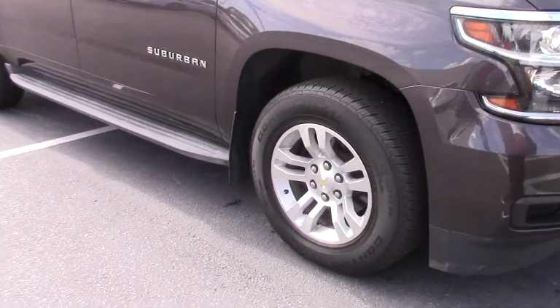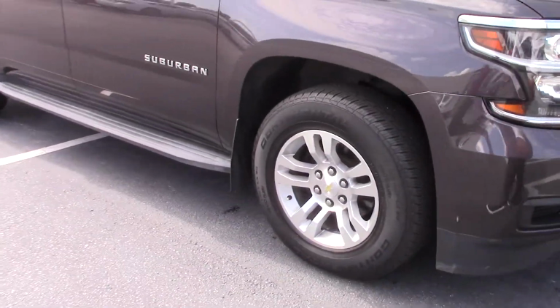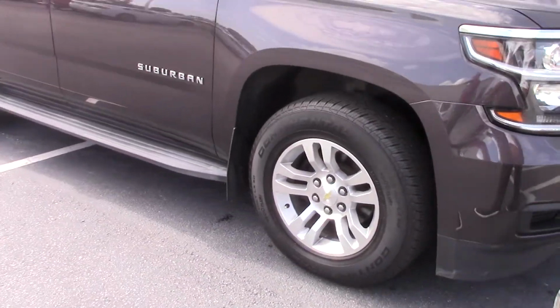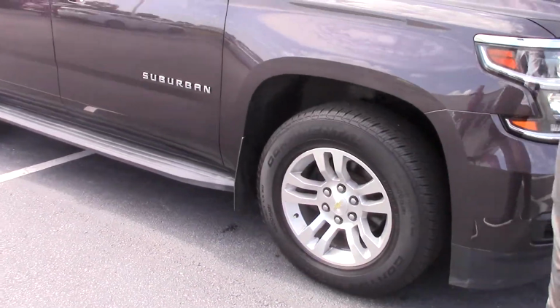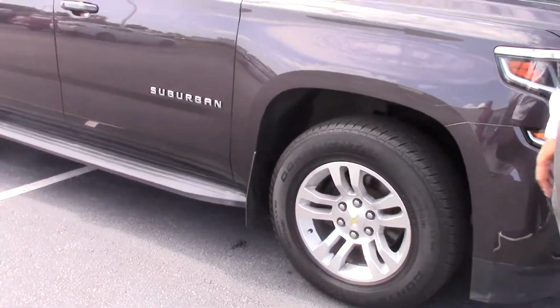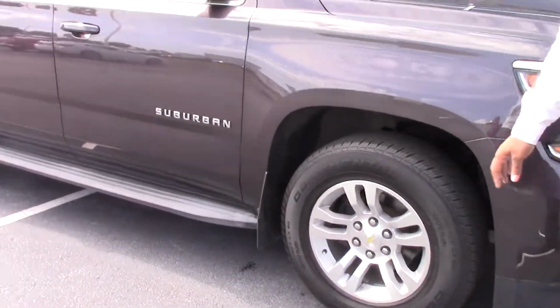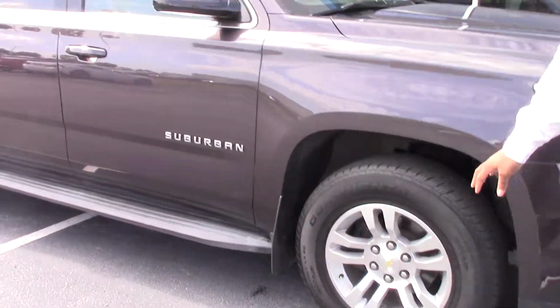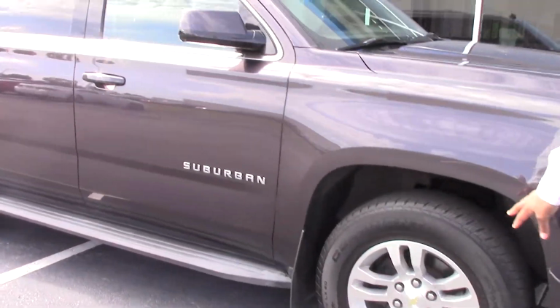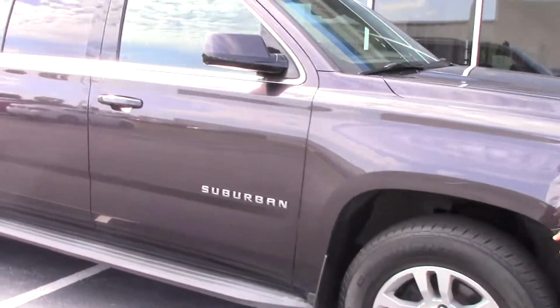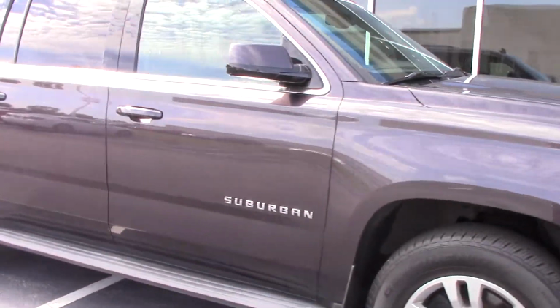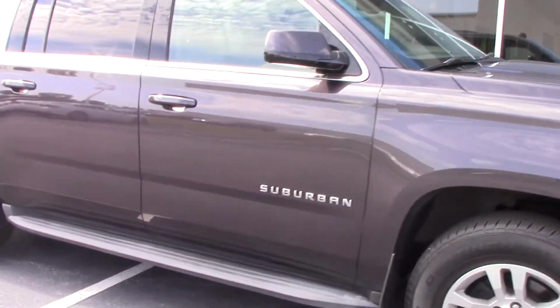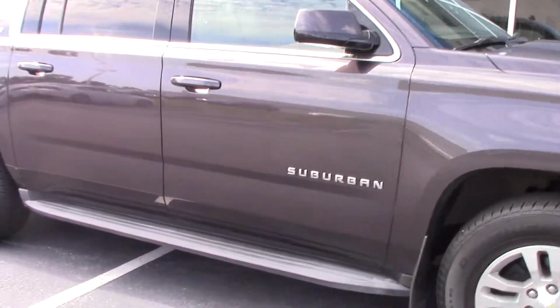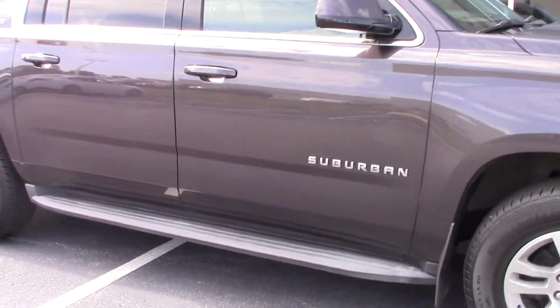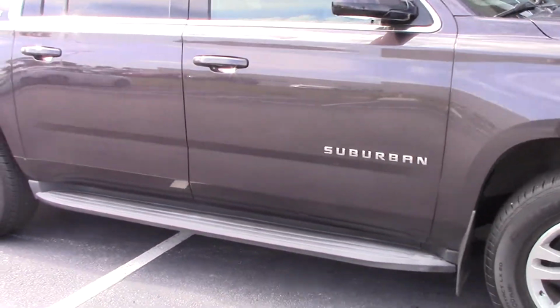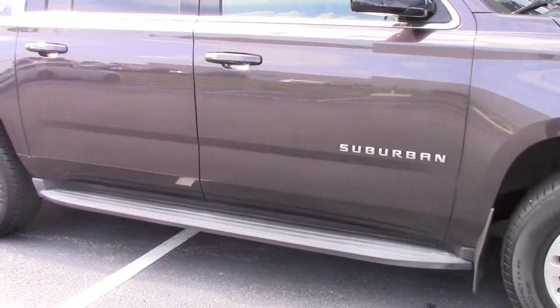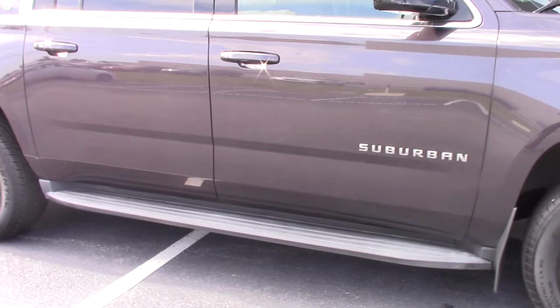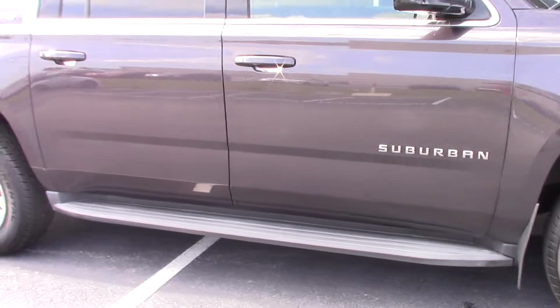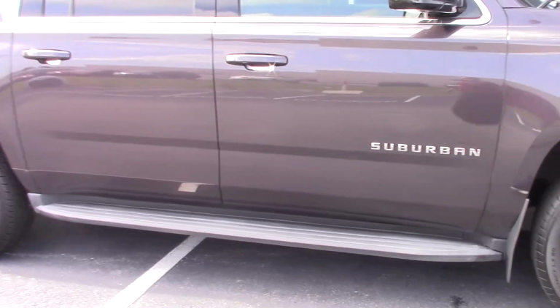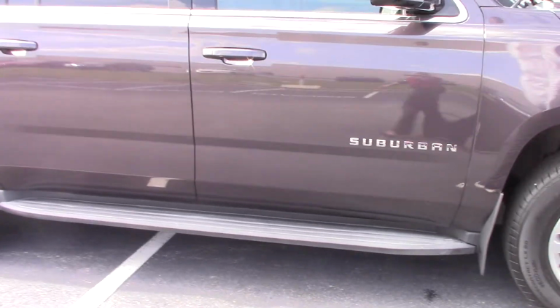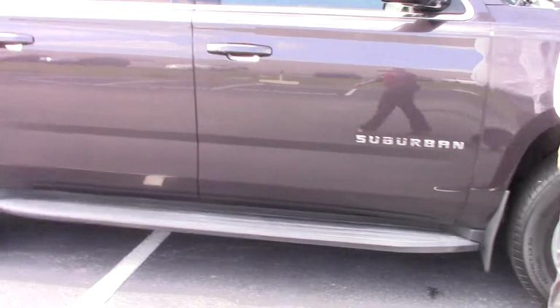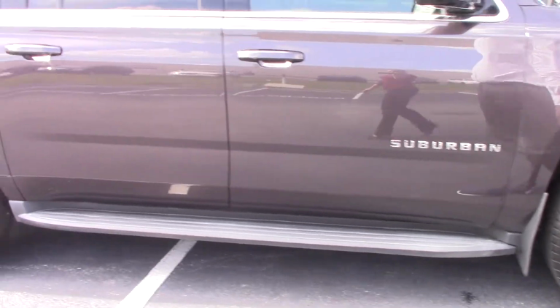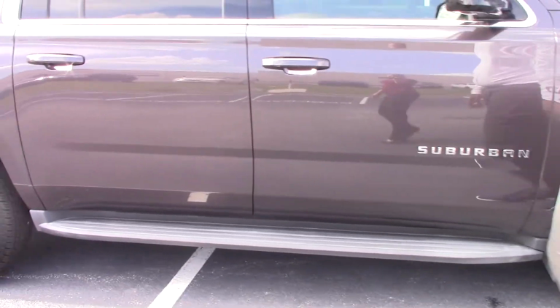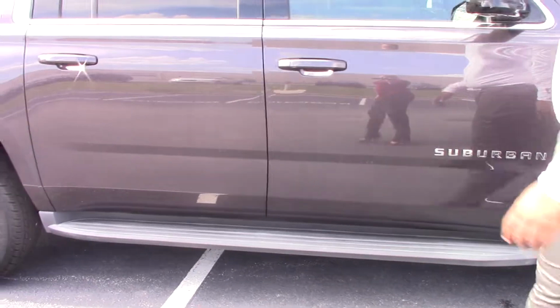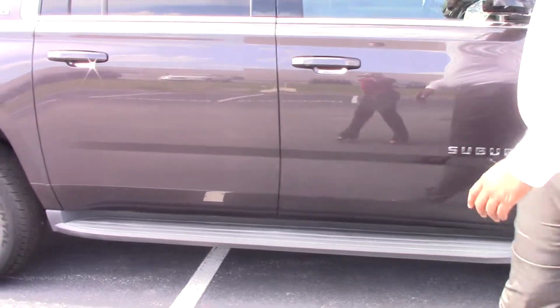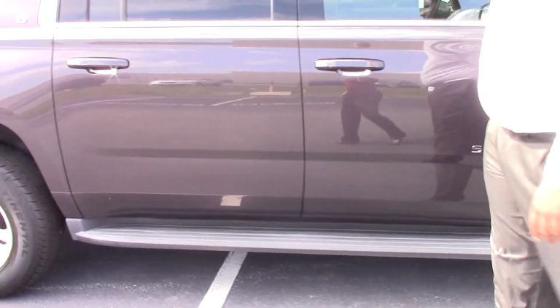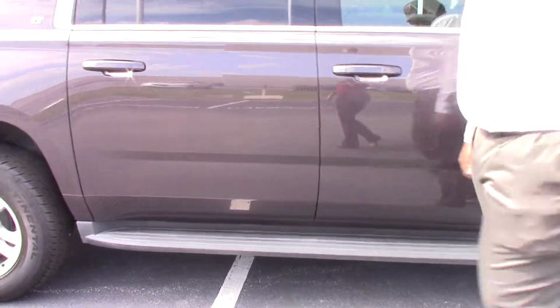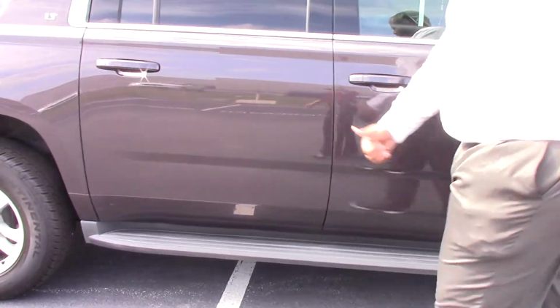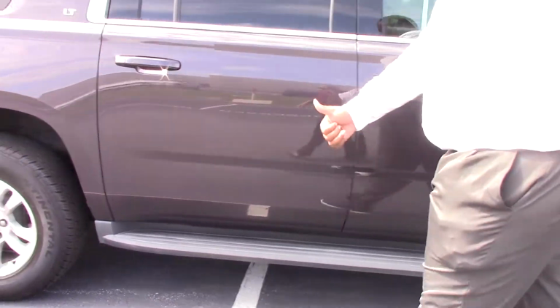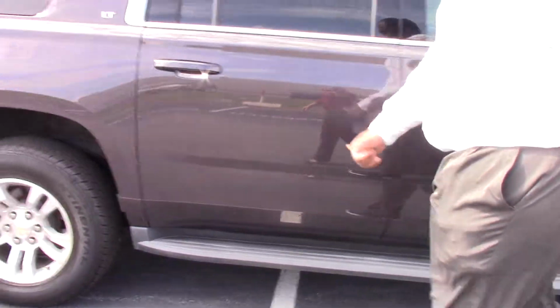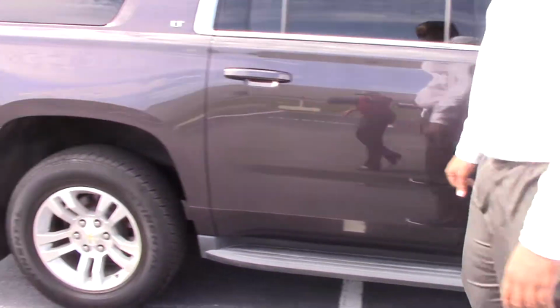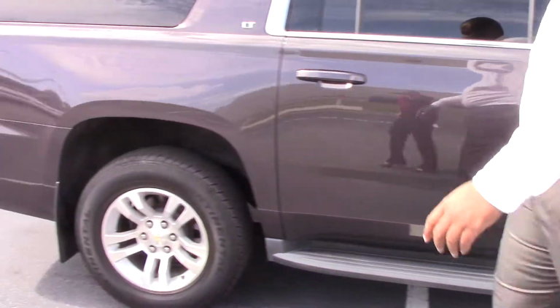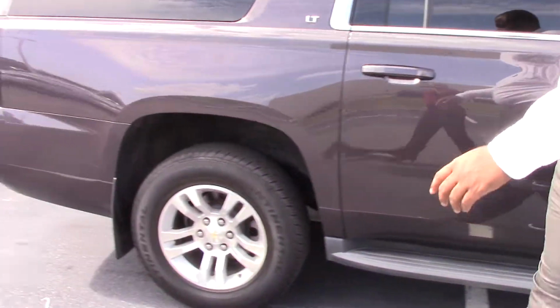Let's go around. We have nice 18-inch tires. It's the LT model with steps.